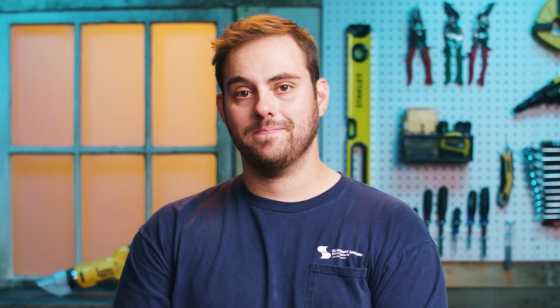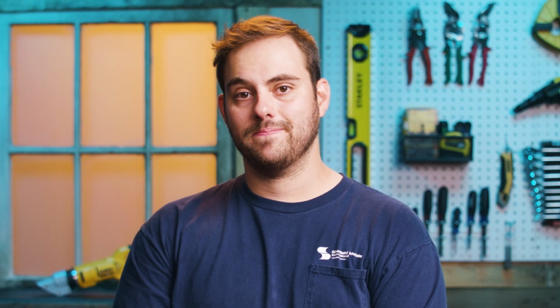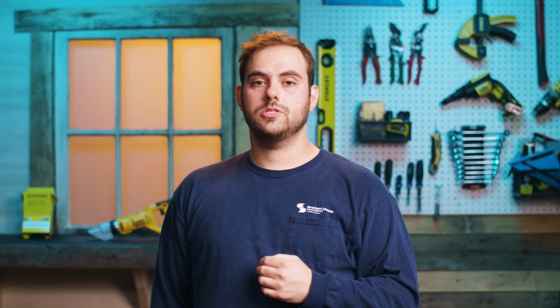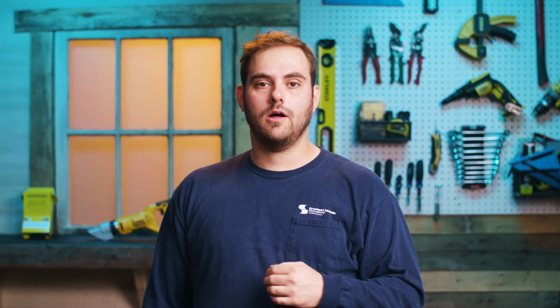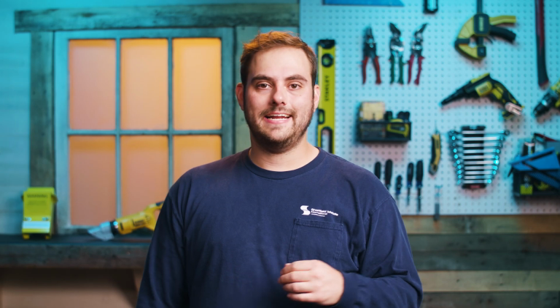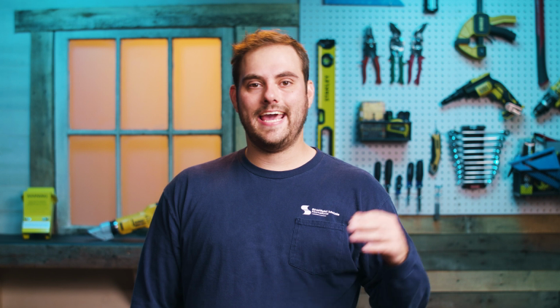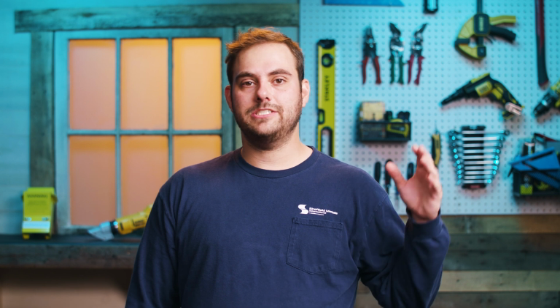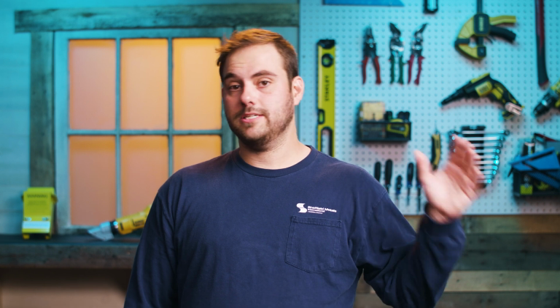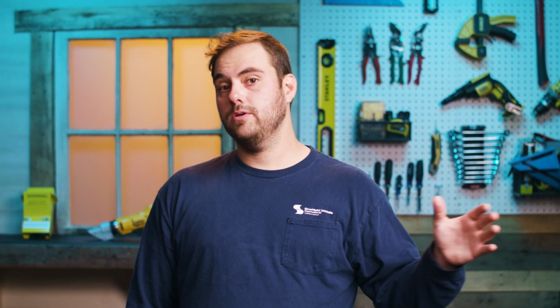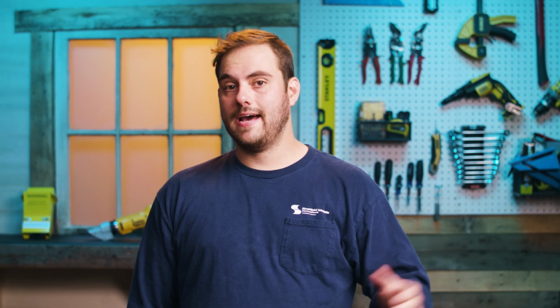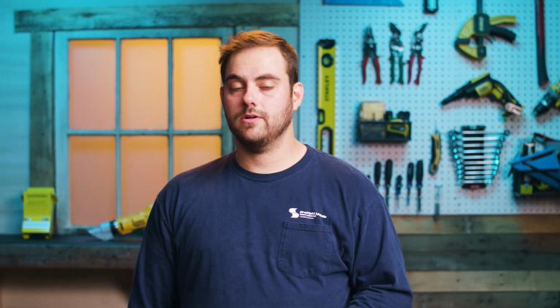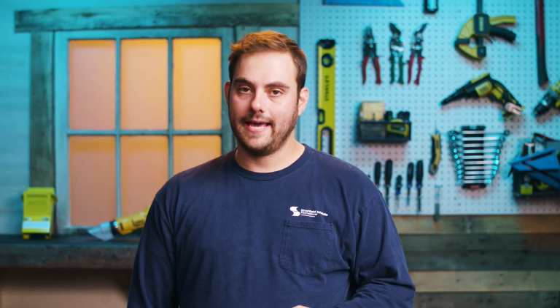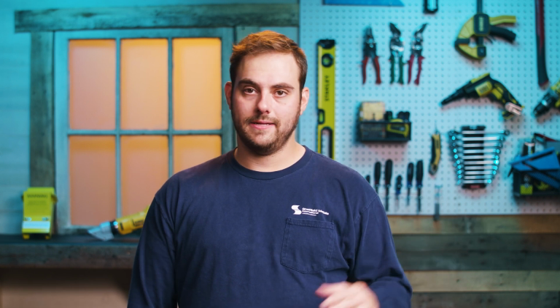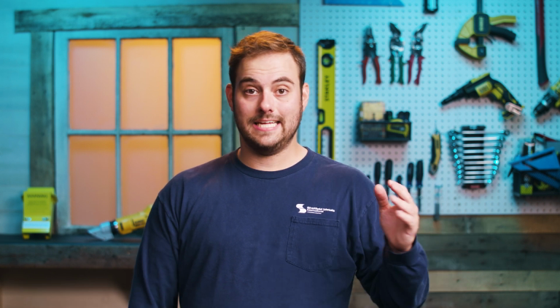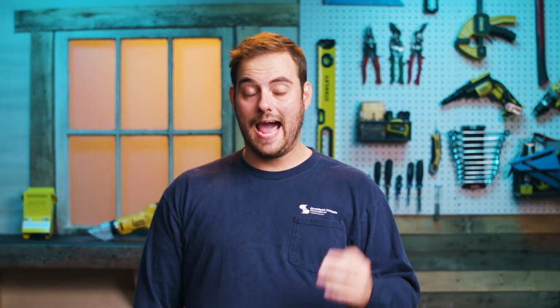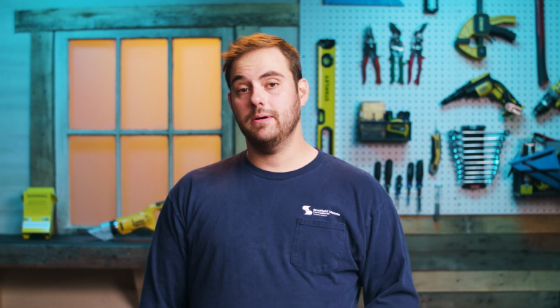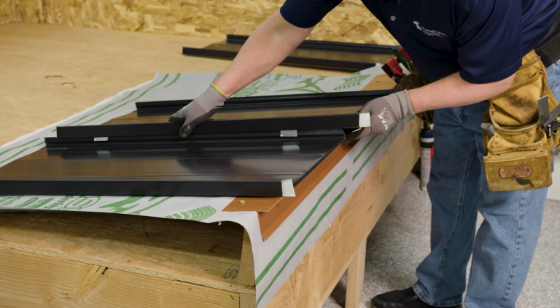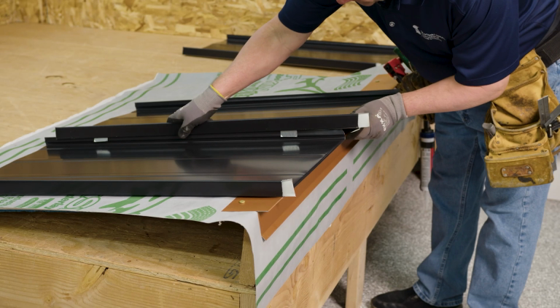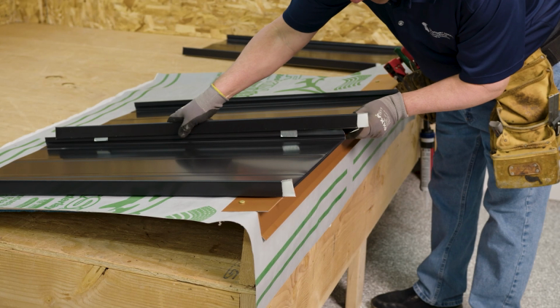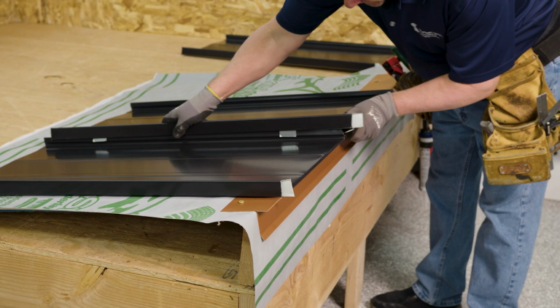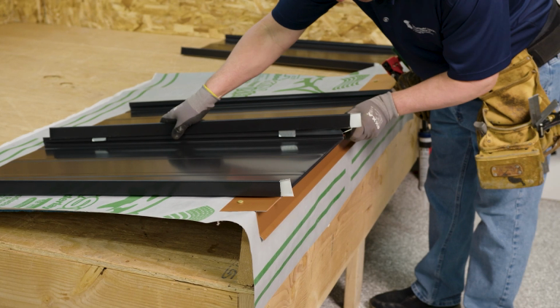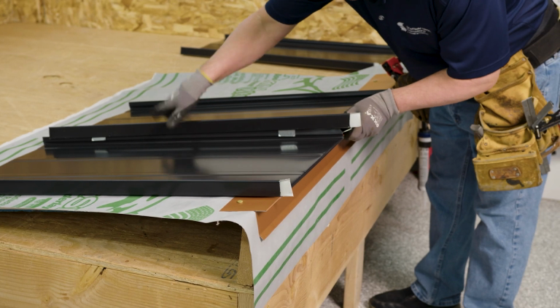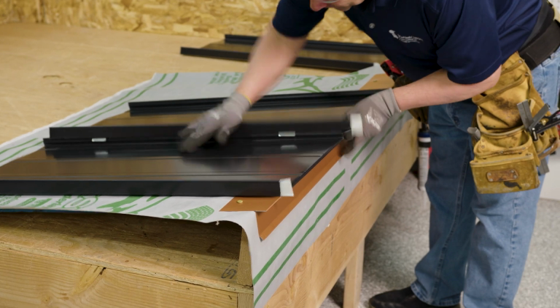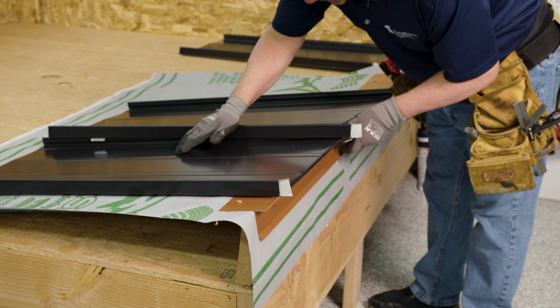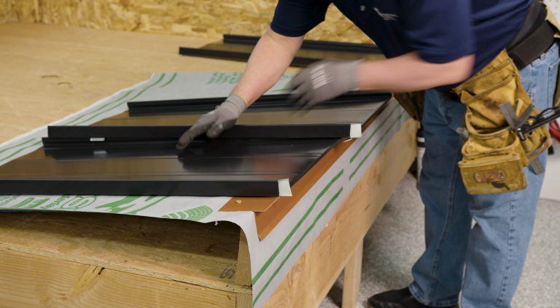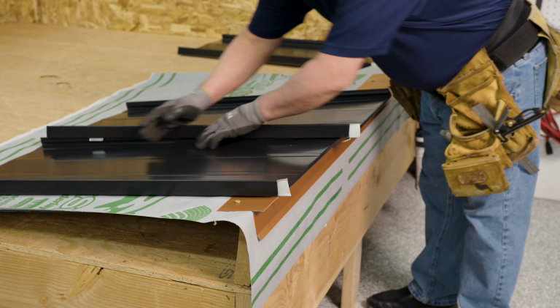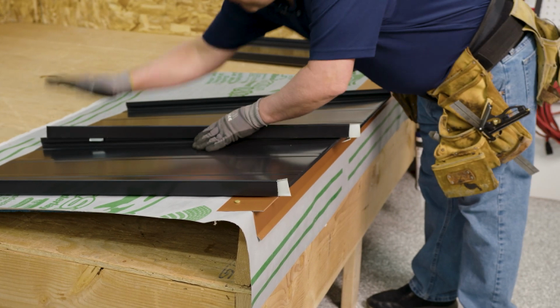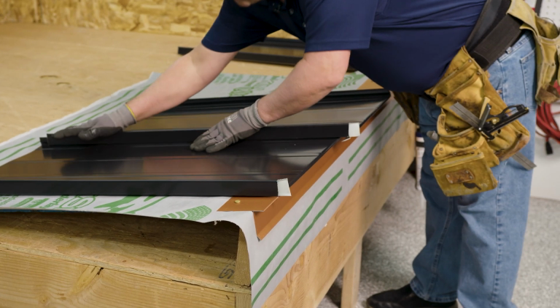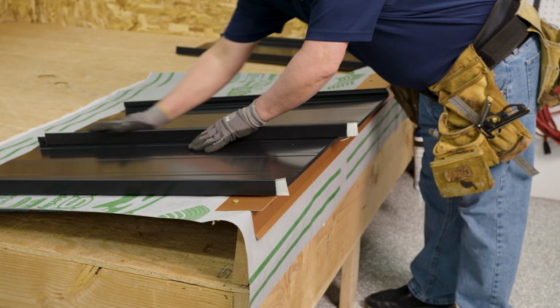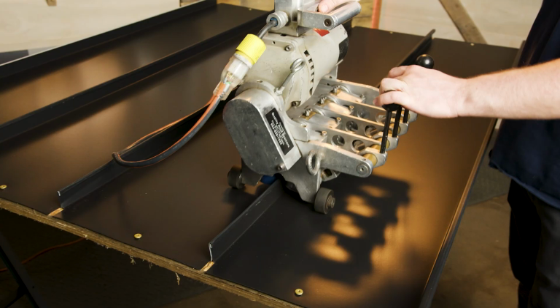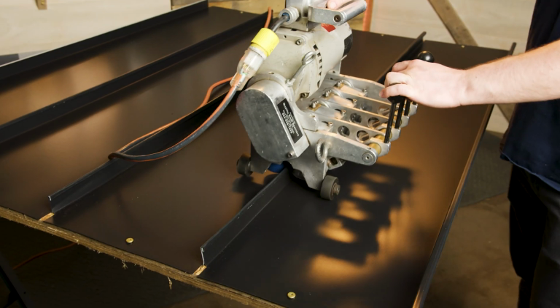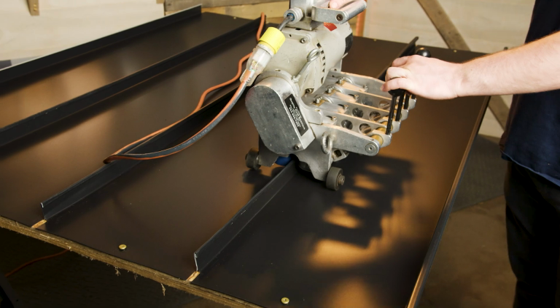When panels are installed and engaged, the exposed fastener engagement is a lap. For standing seam, the engagement is either a snap or a seam.